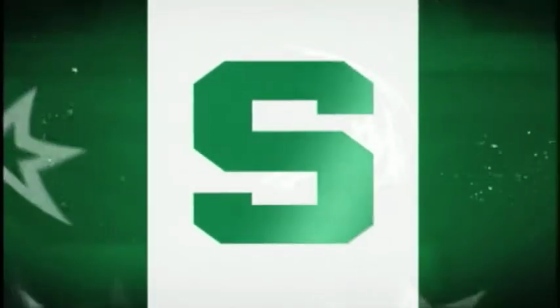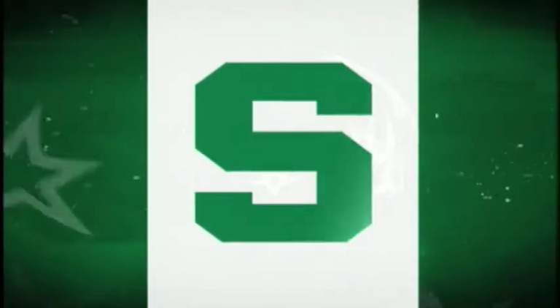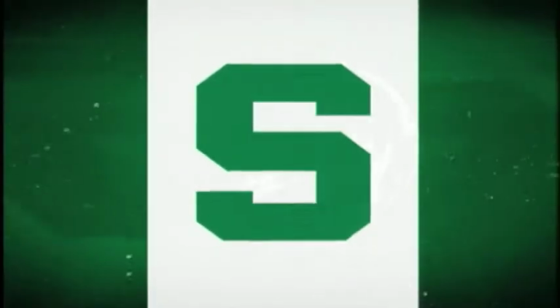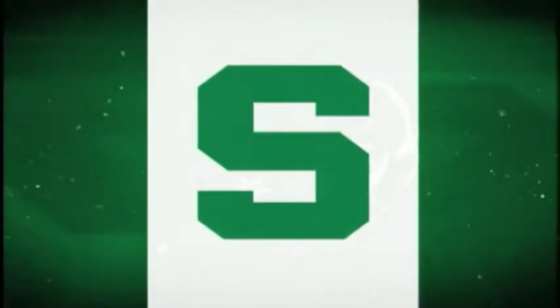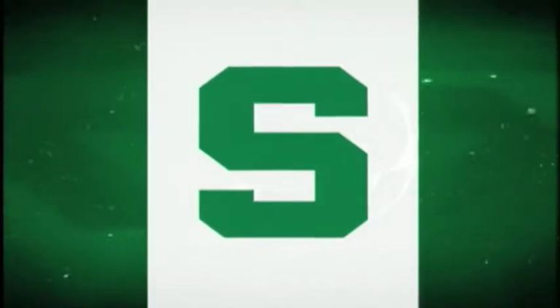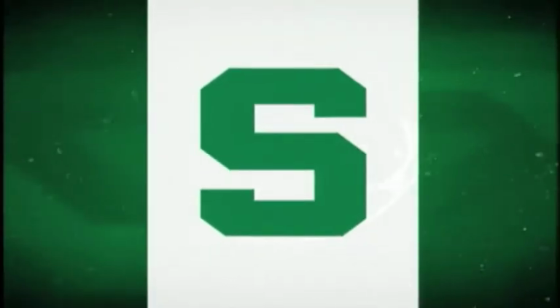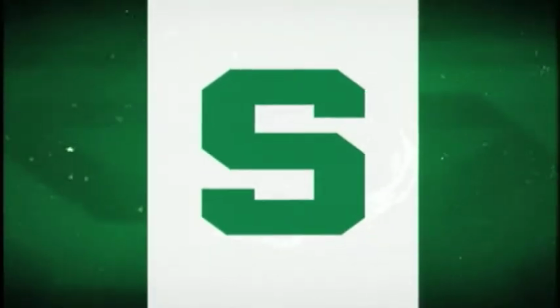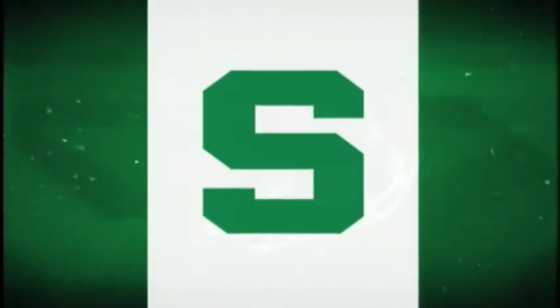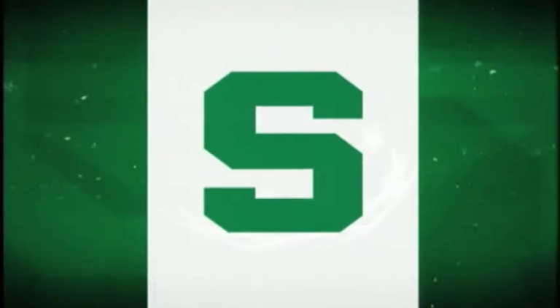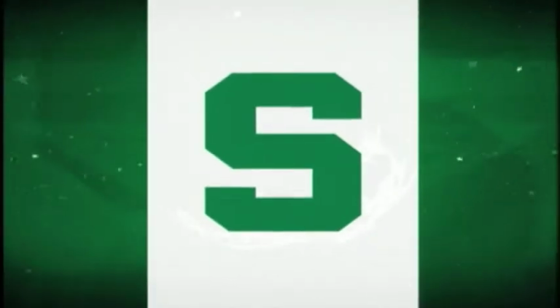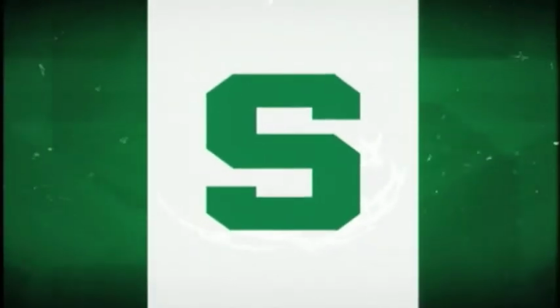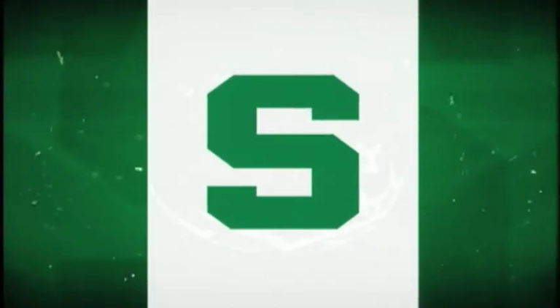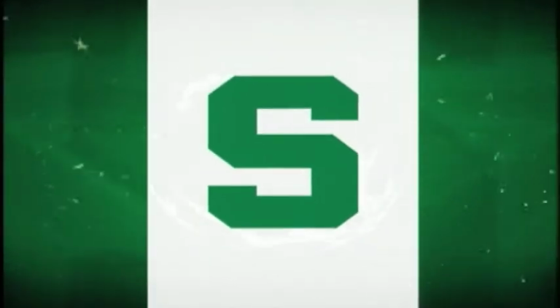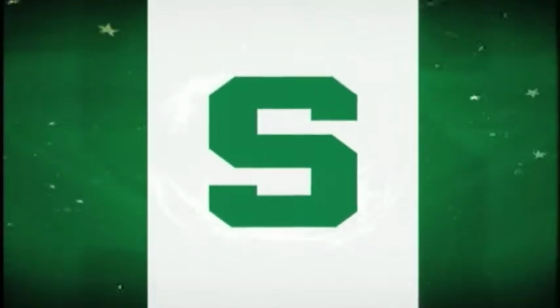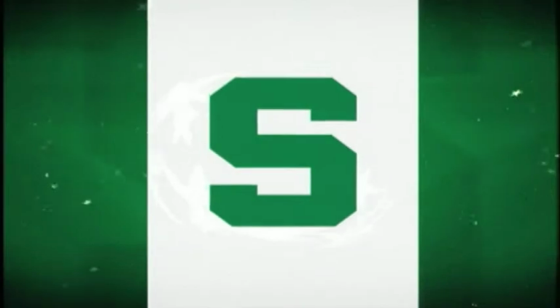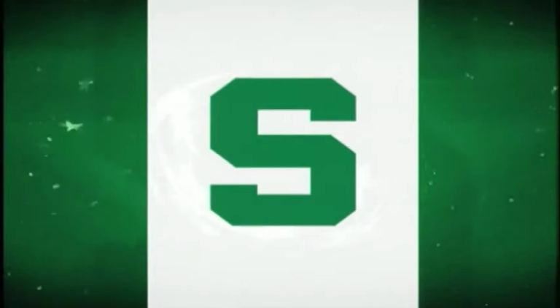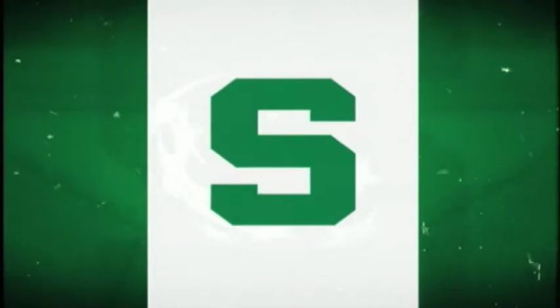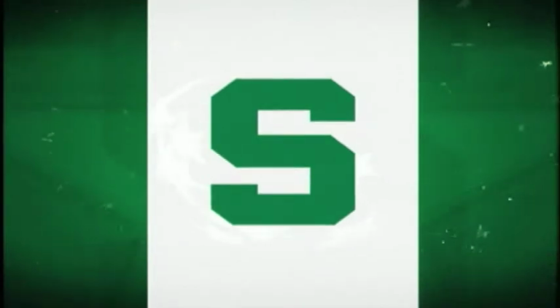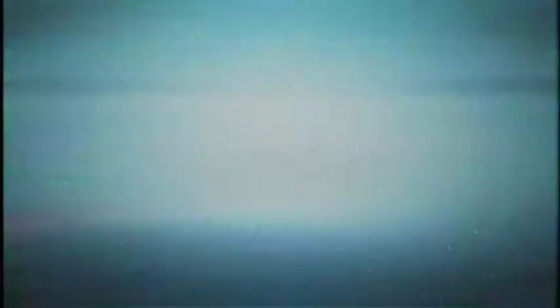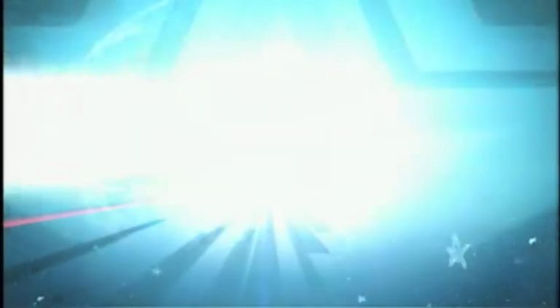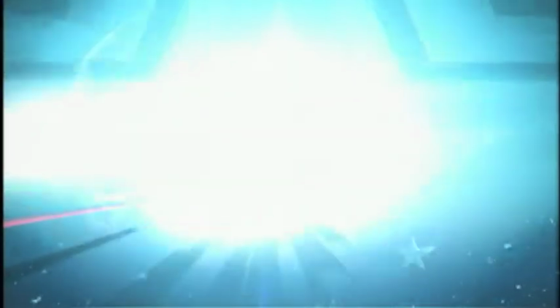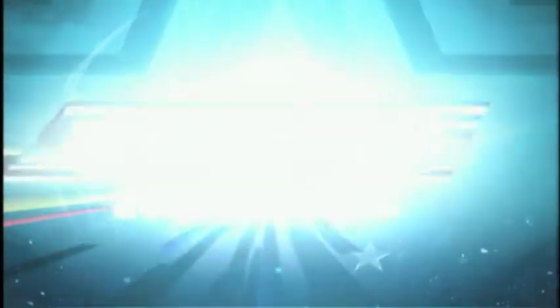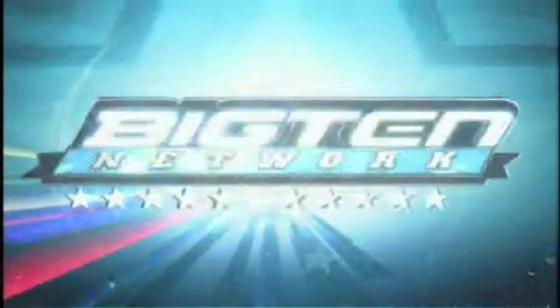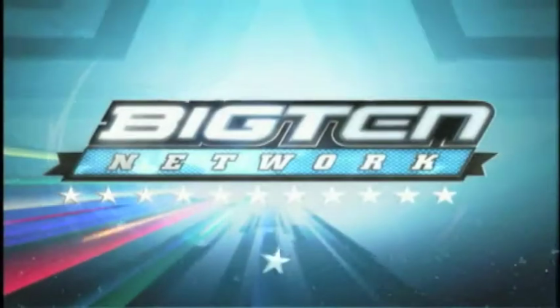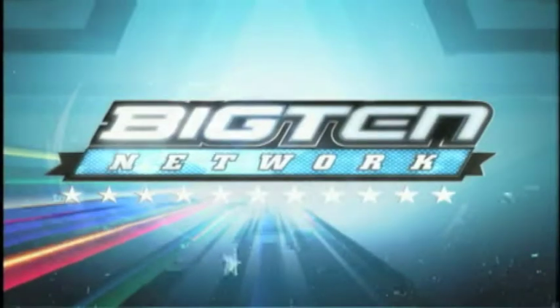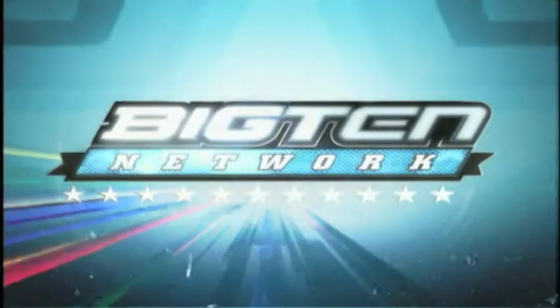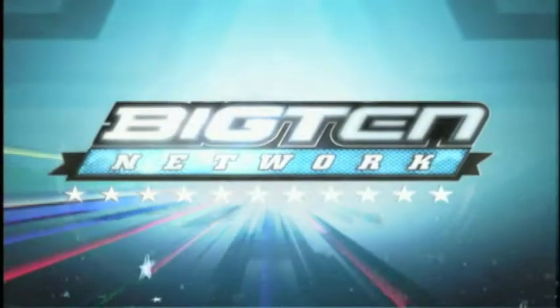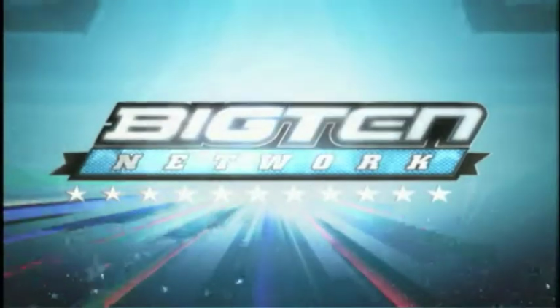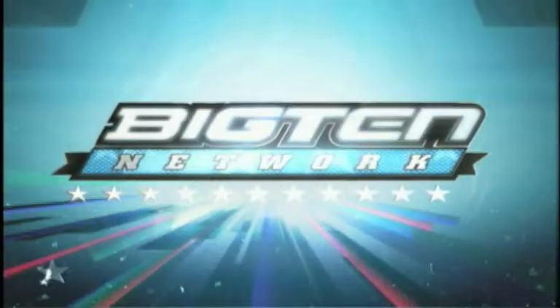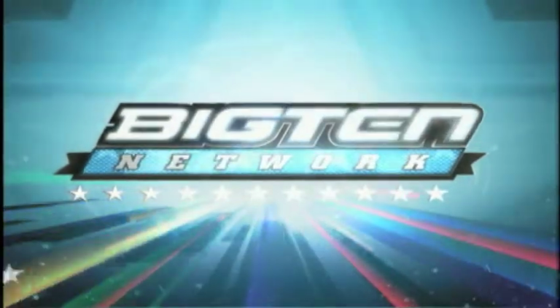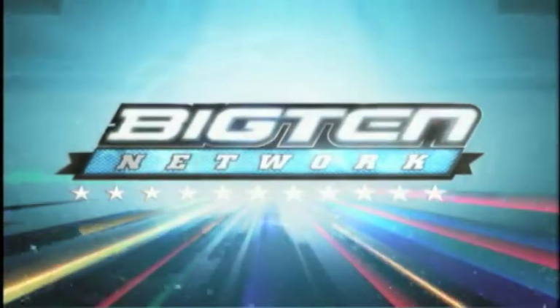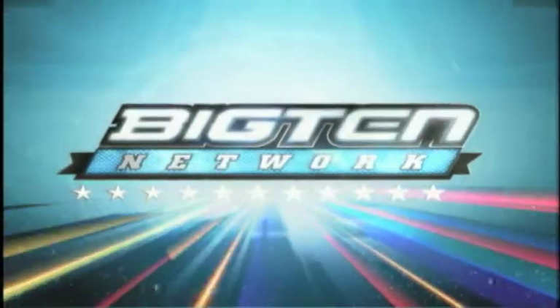The preceding program was produced by Michigan State University in association with the Big Ten Network.